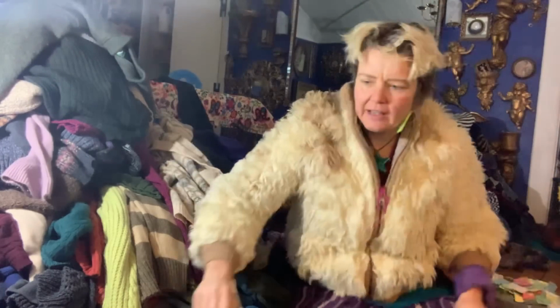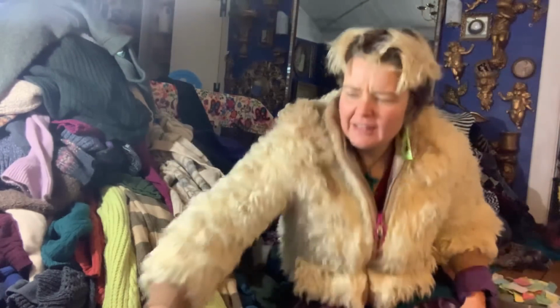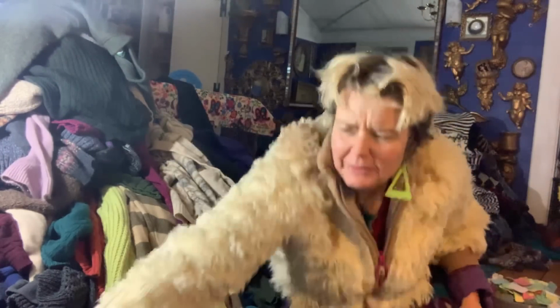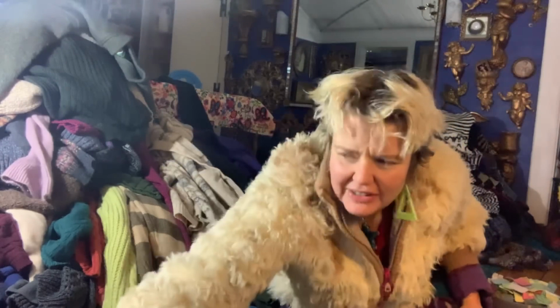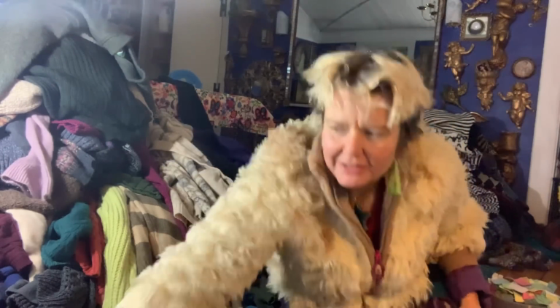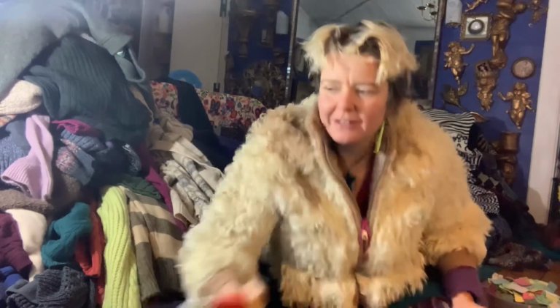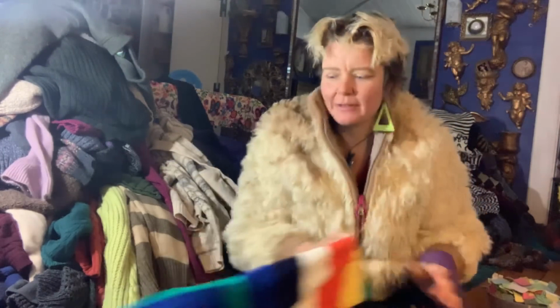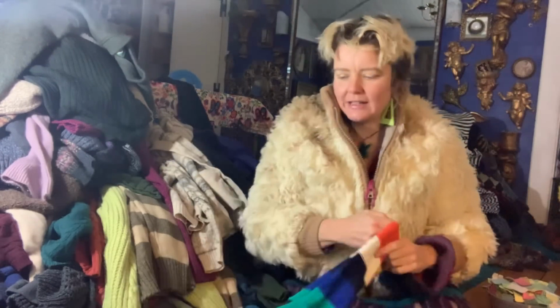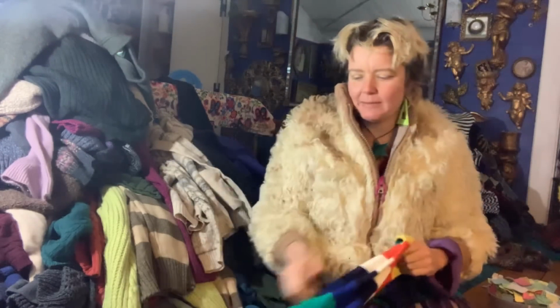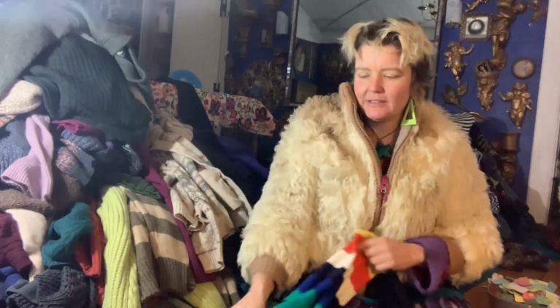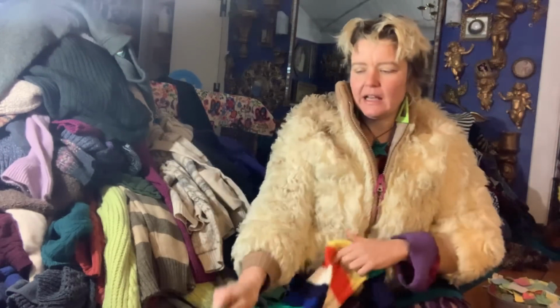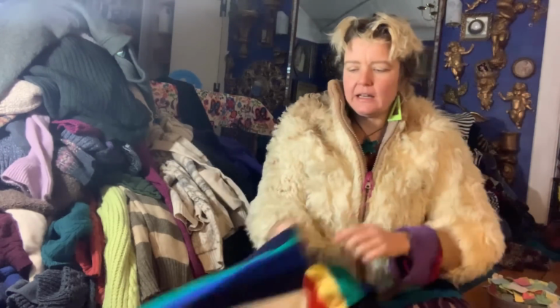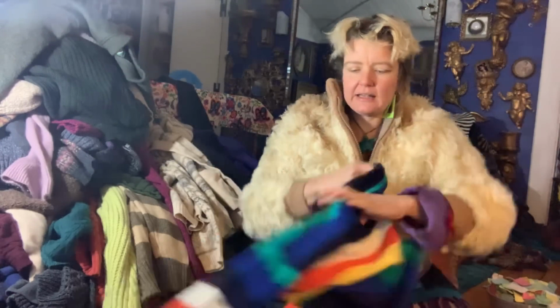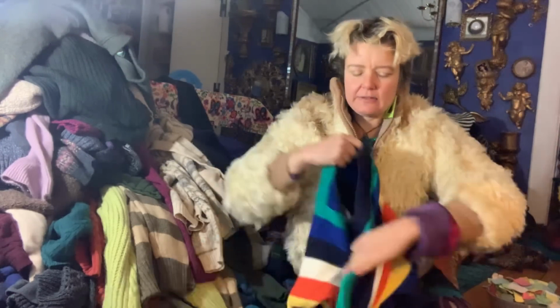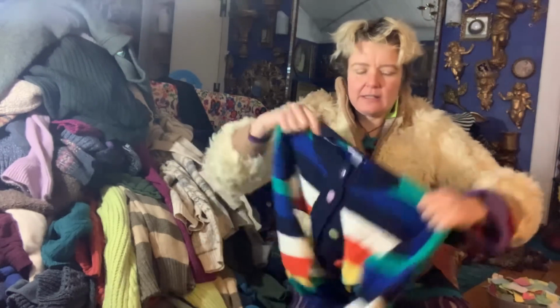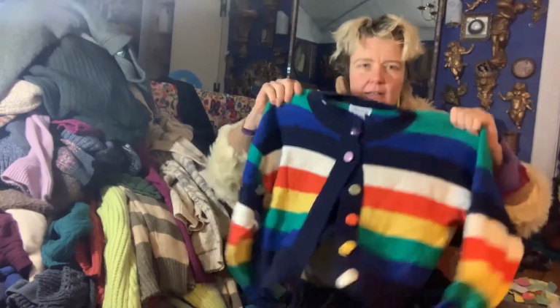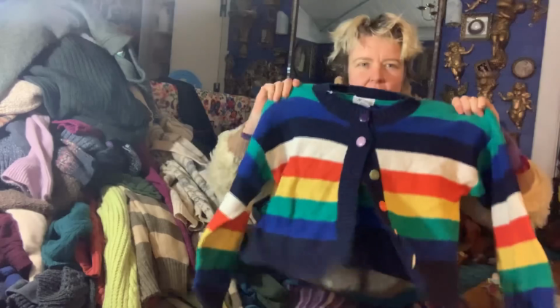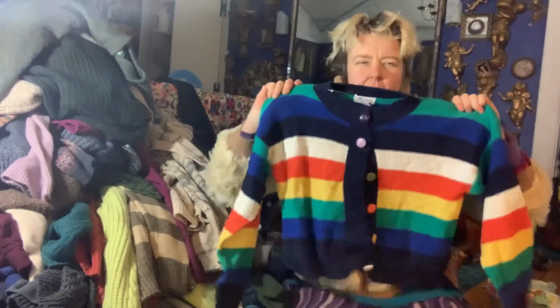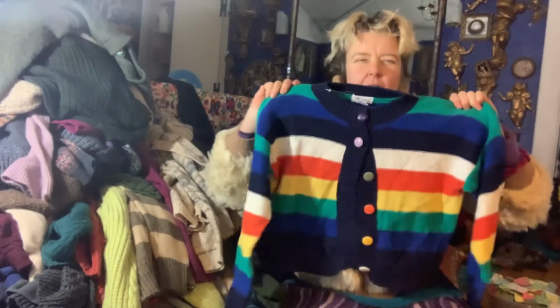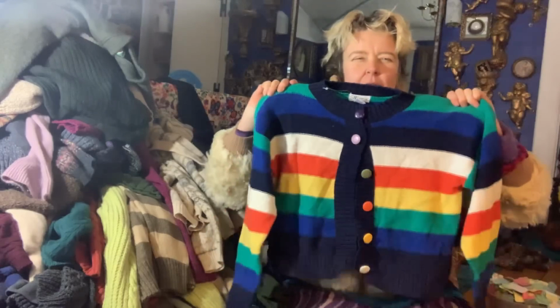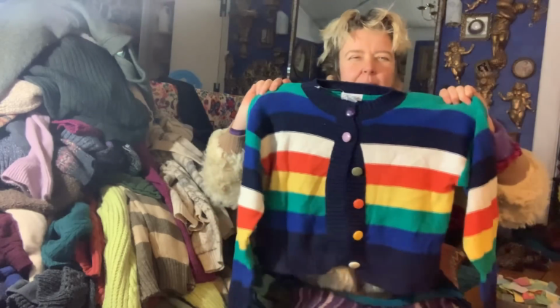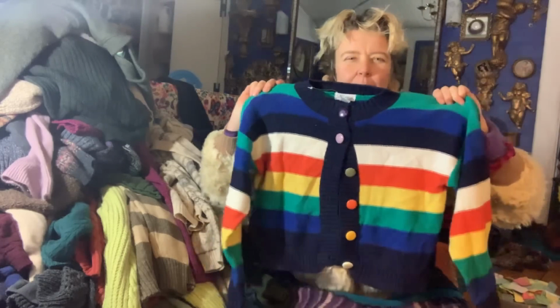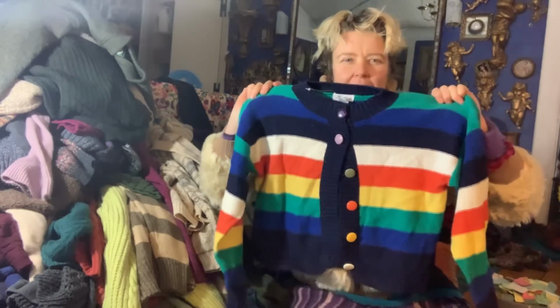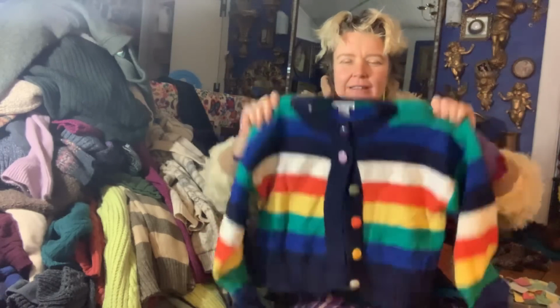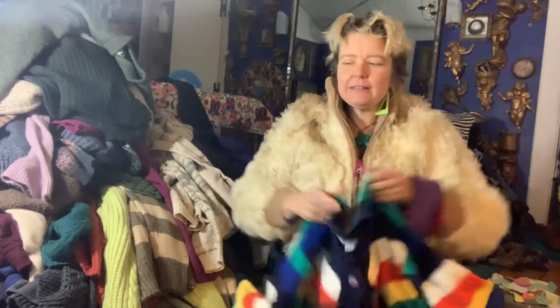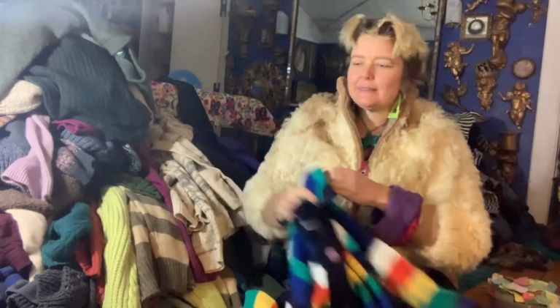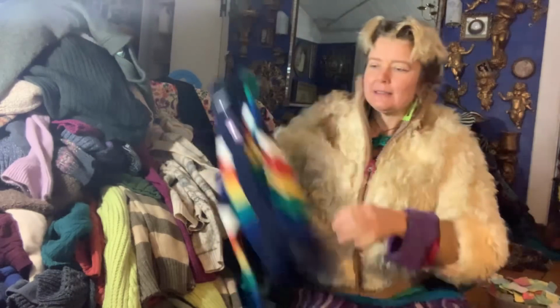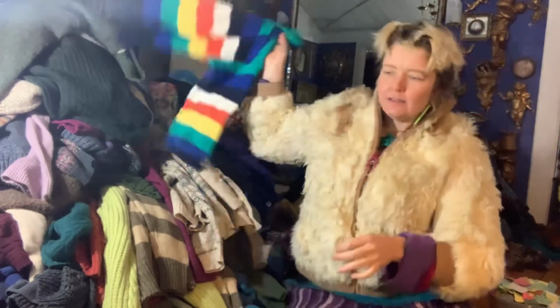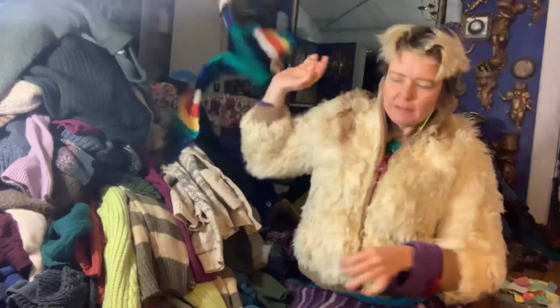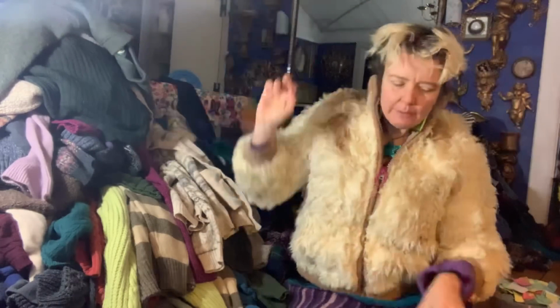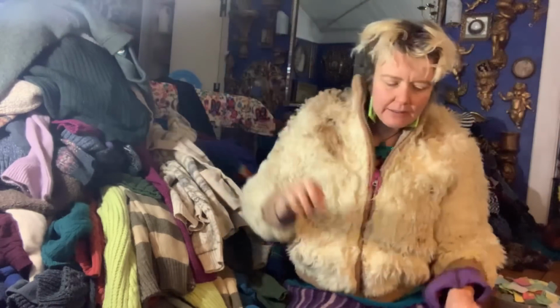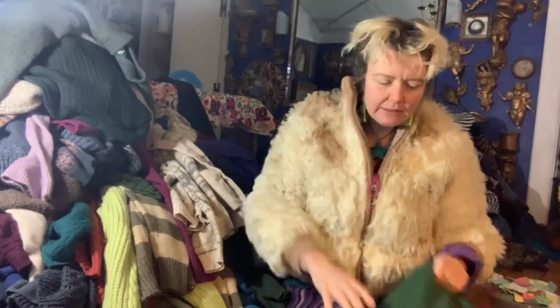I can't remember if I showed you this one last time. I just thought it's really cute — it has rainbow buttons.